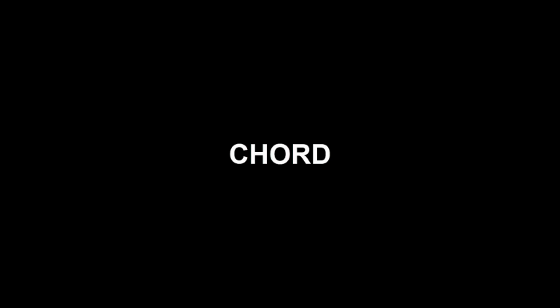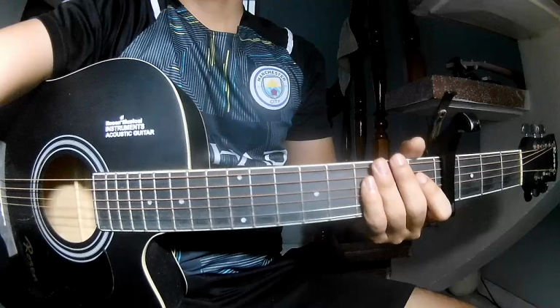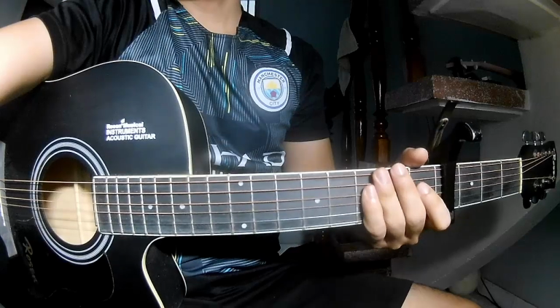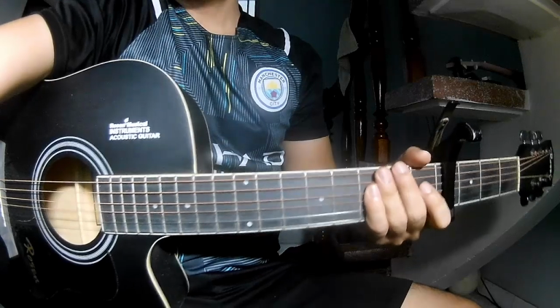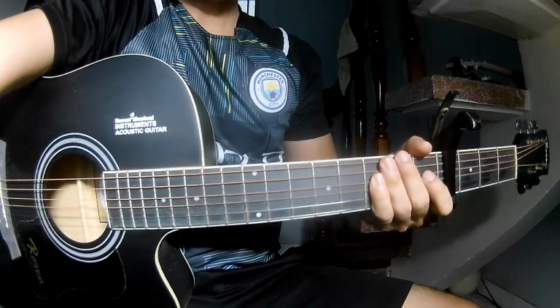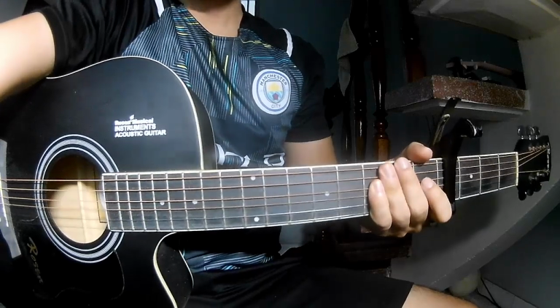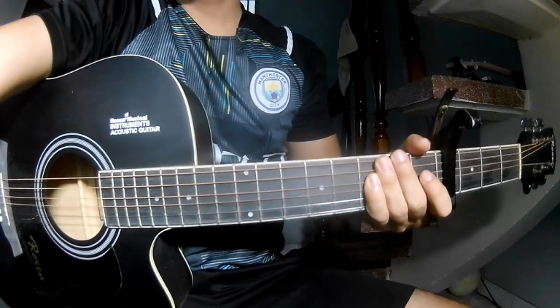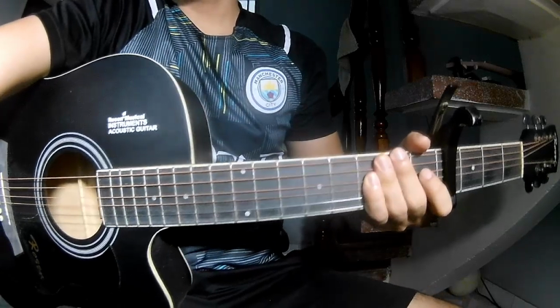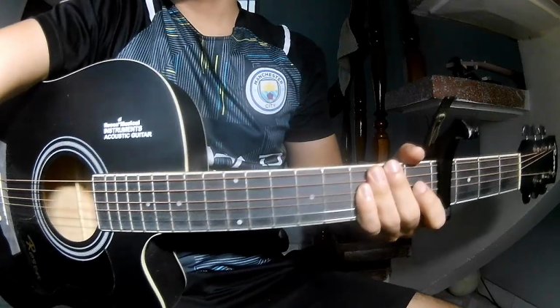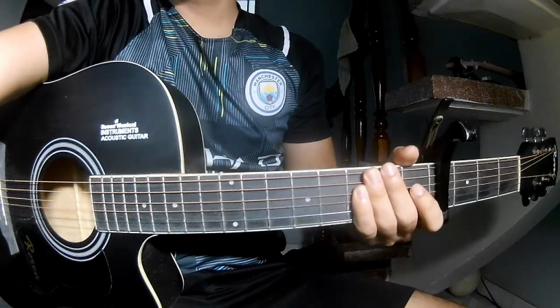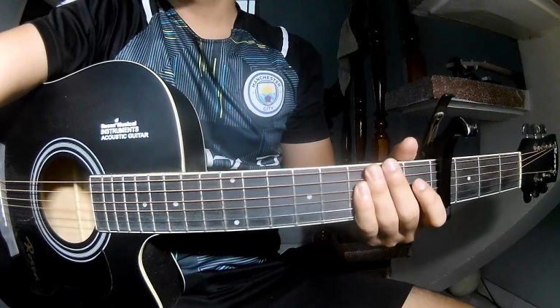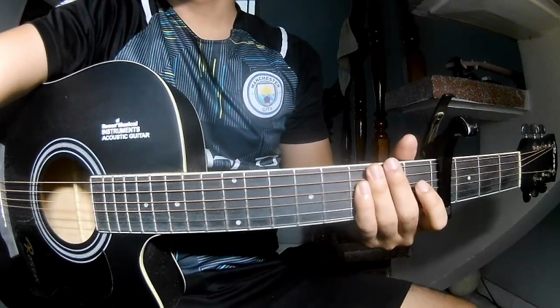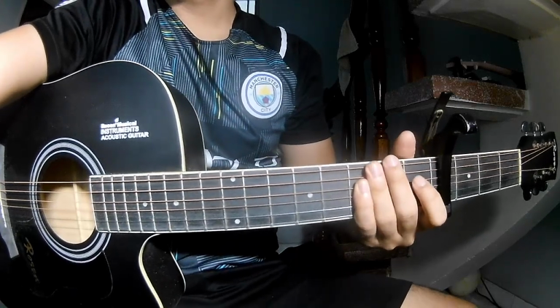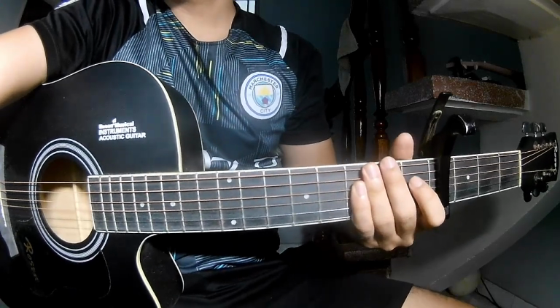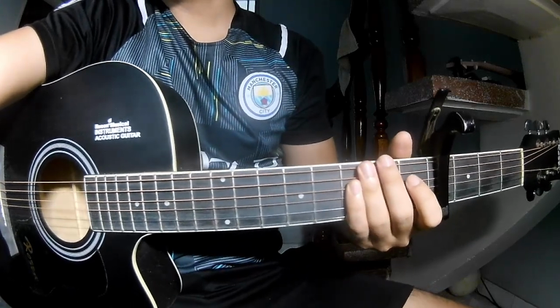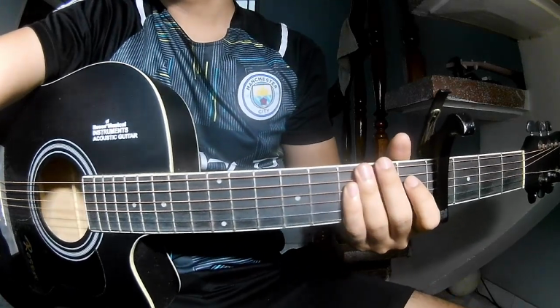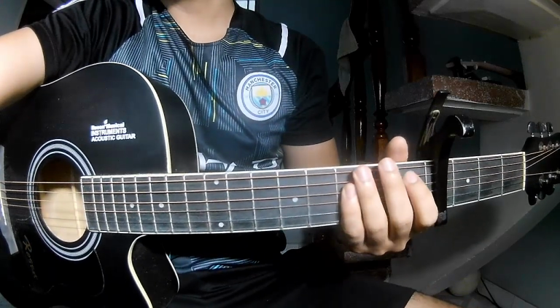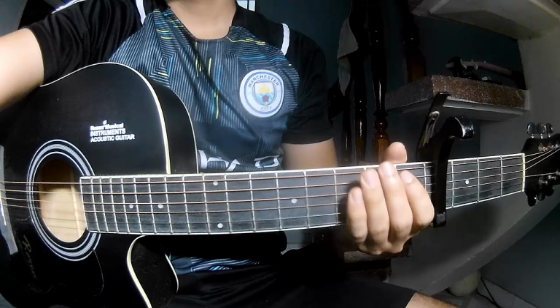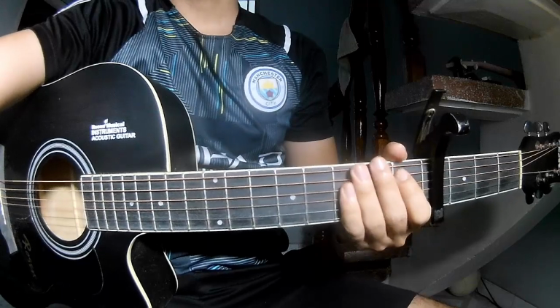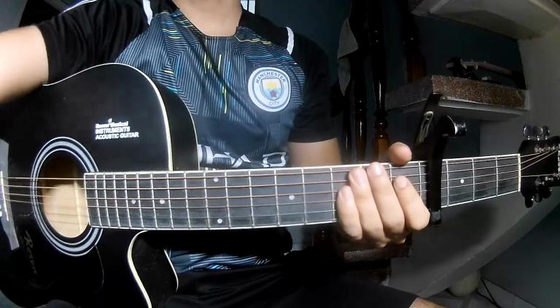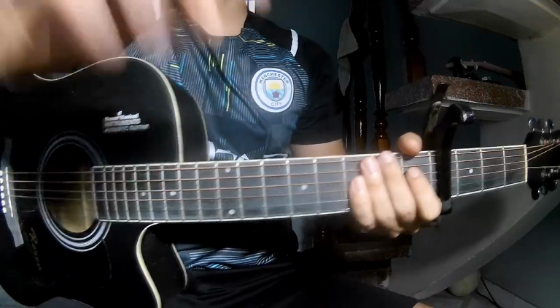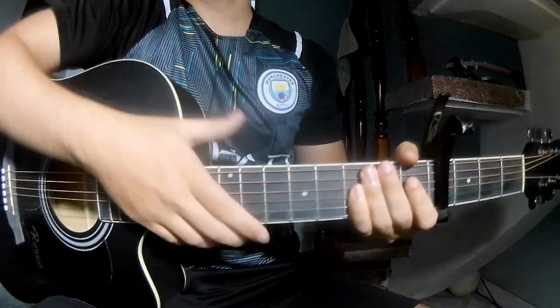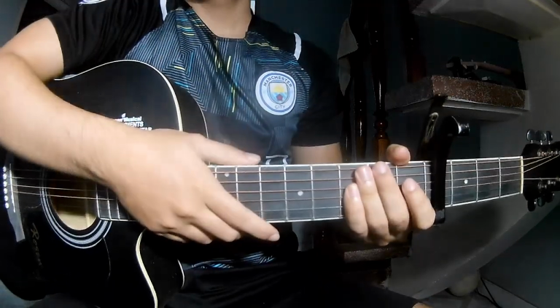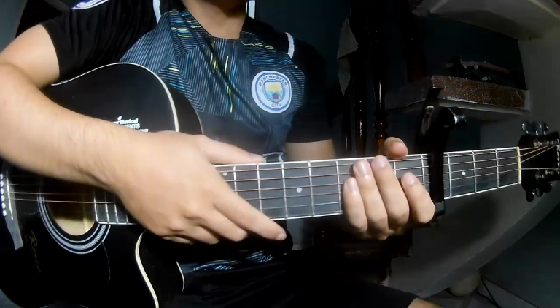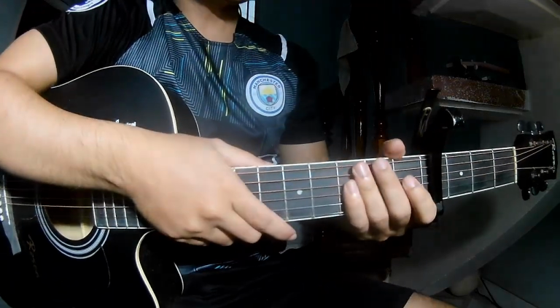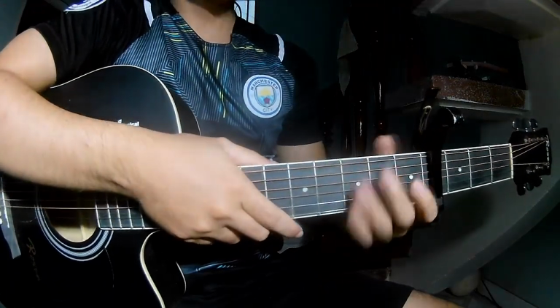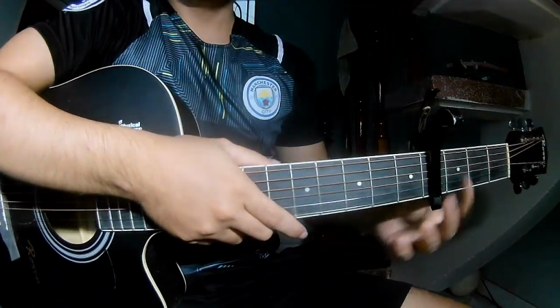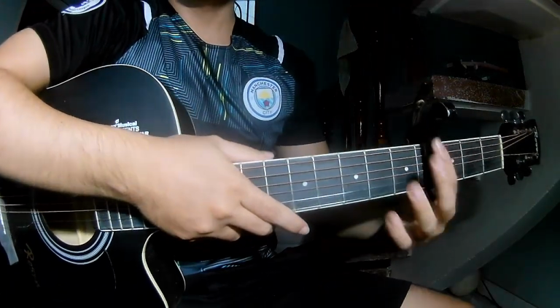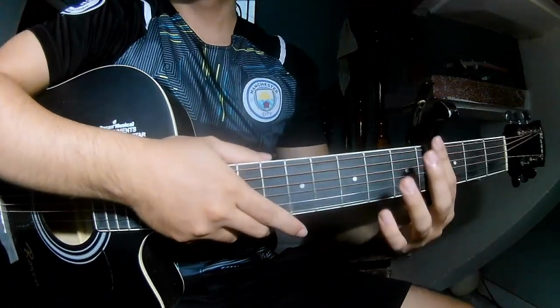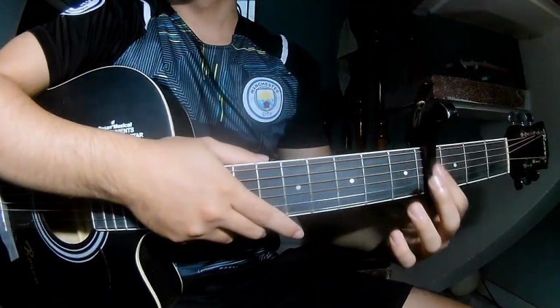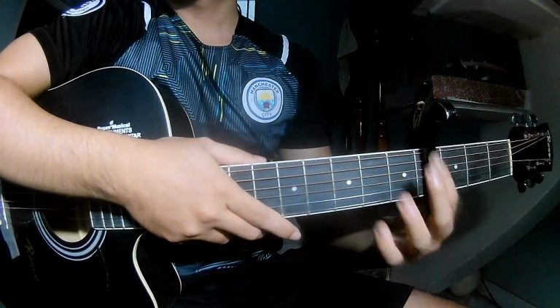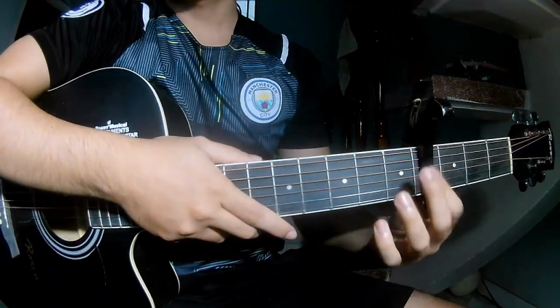Hi everyone! Today we'll see how to play guitar Christmas best, with our first sister cover in the program.